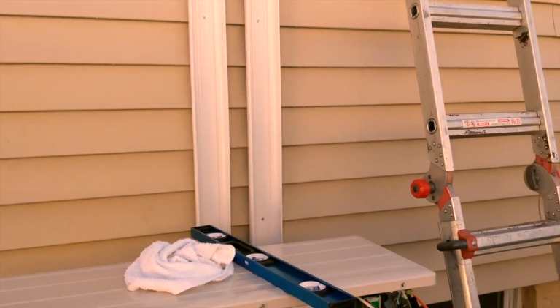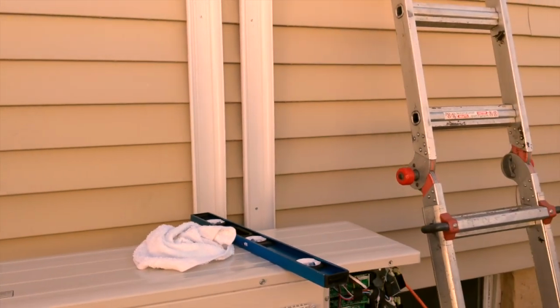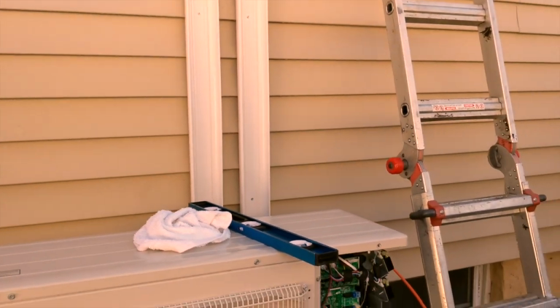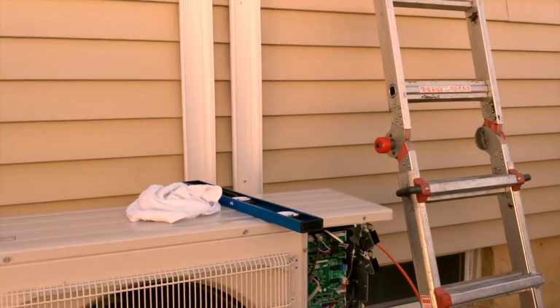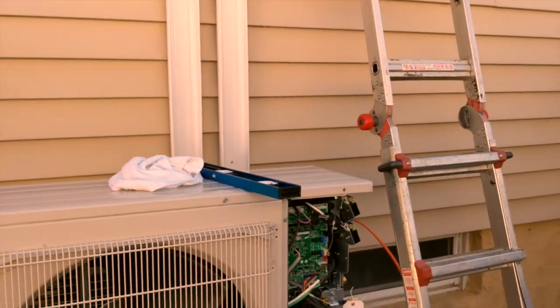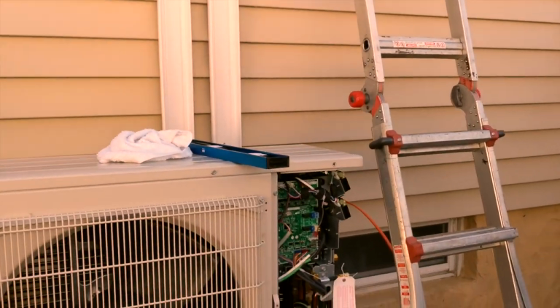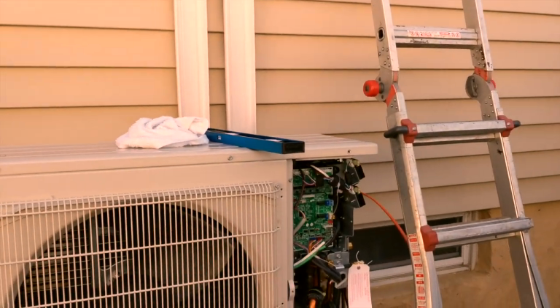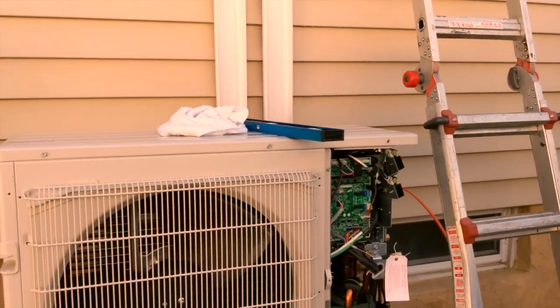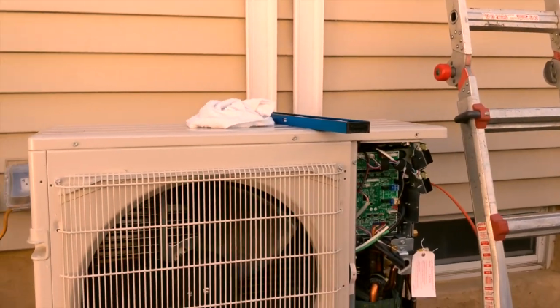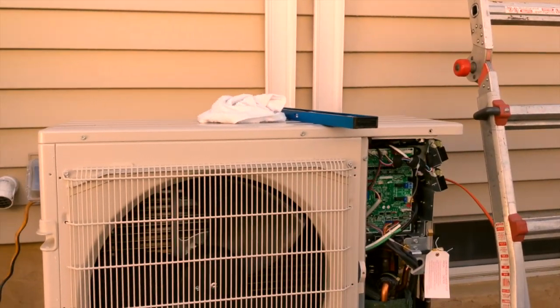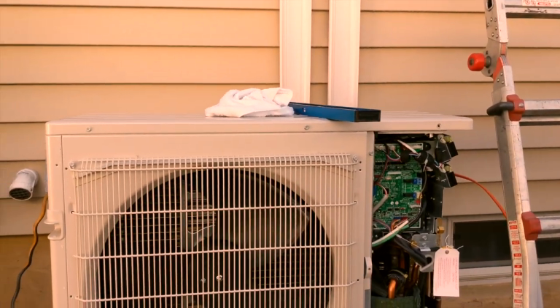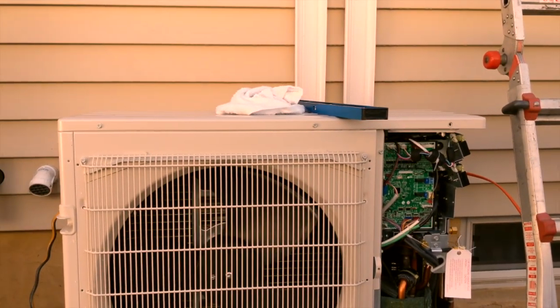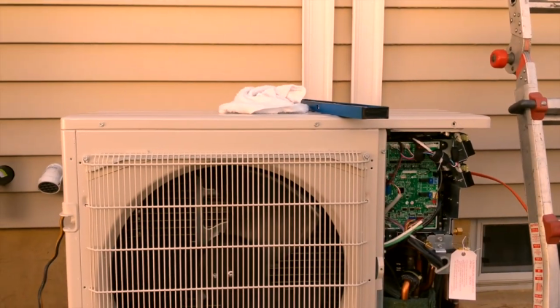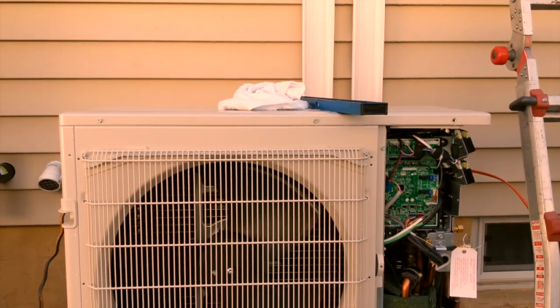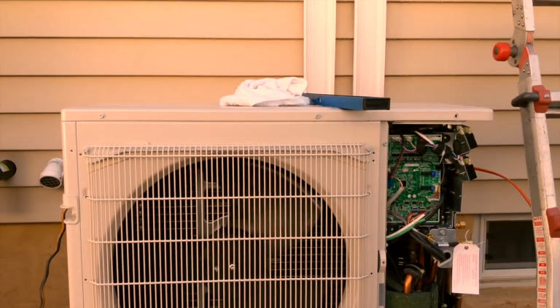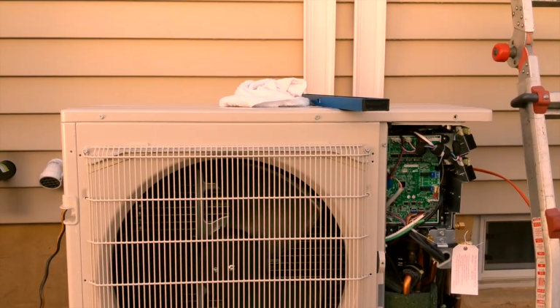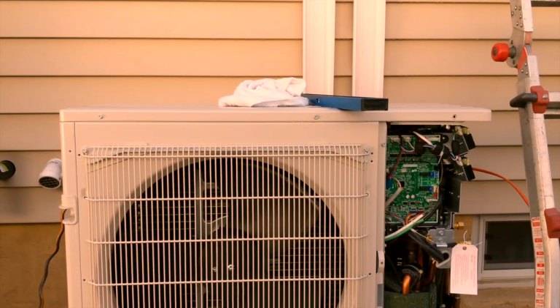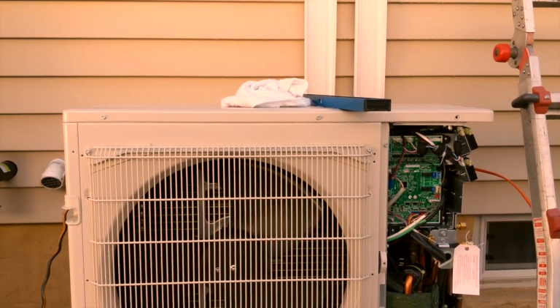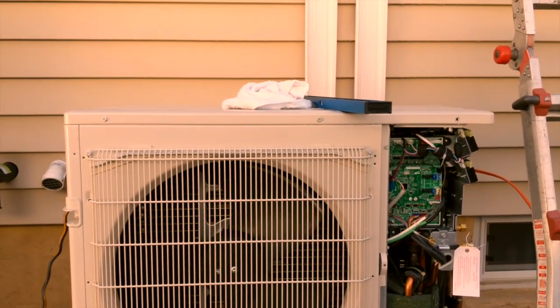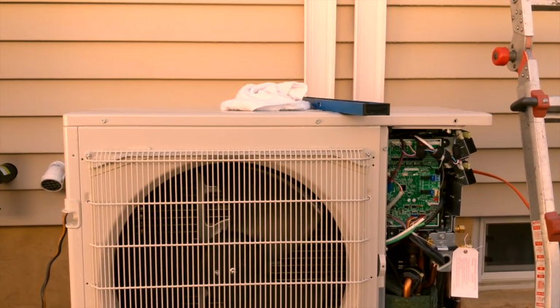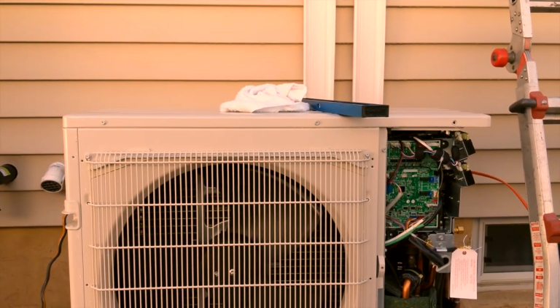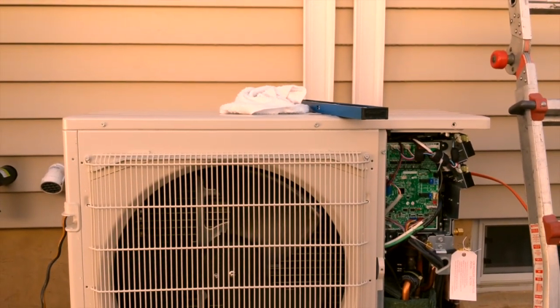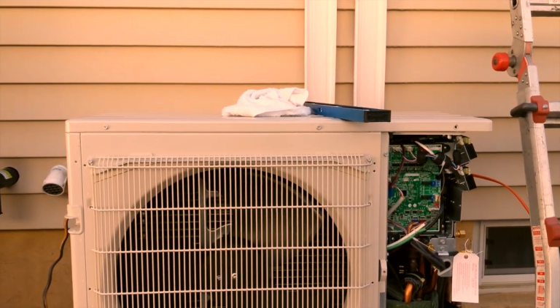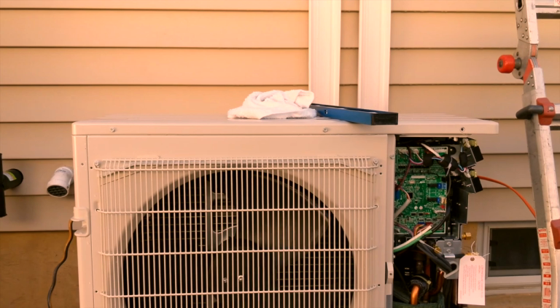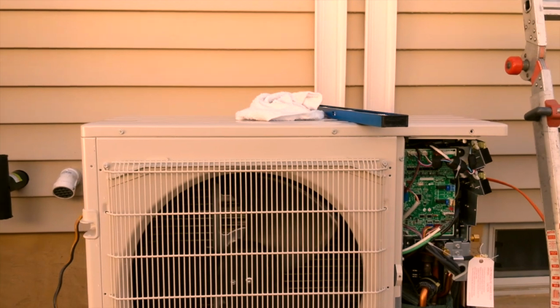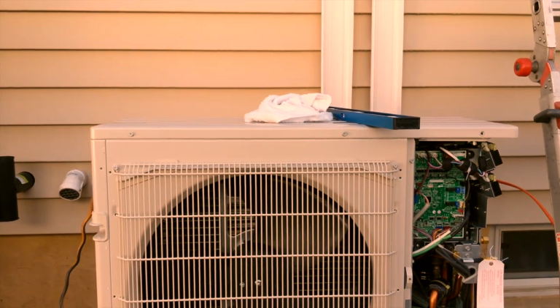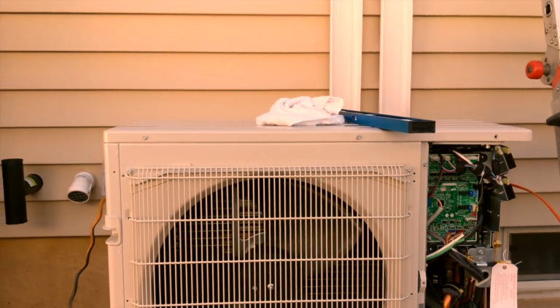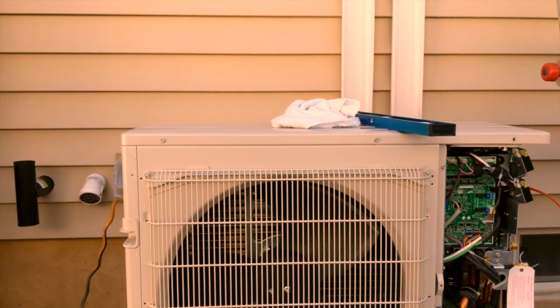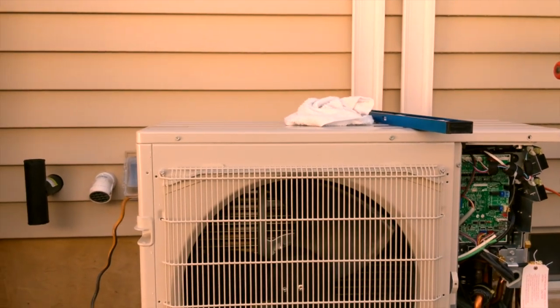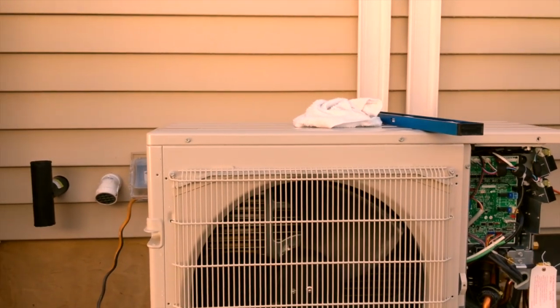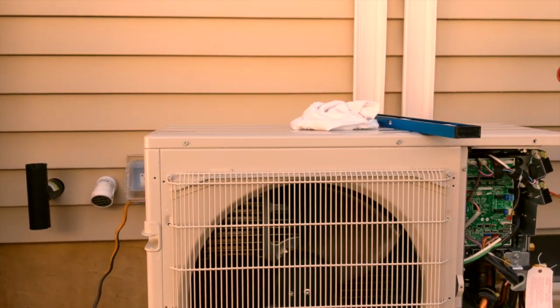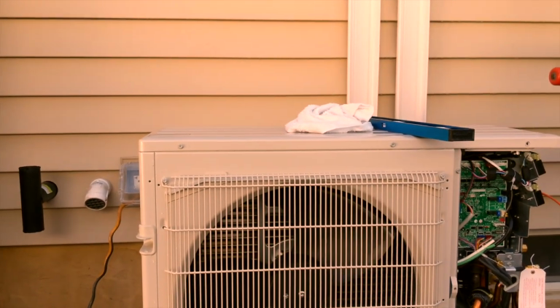It's definitely a big job — a lot of people, a lot of manpower to get this whole system in. But it'll be well worth it.